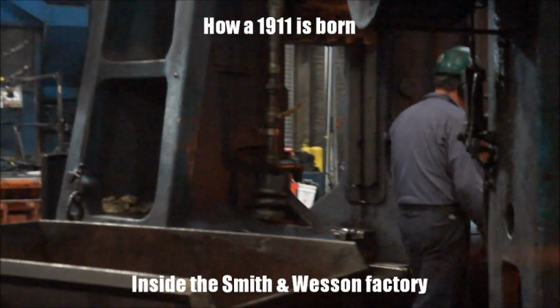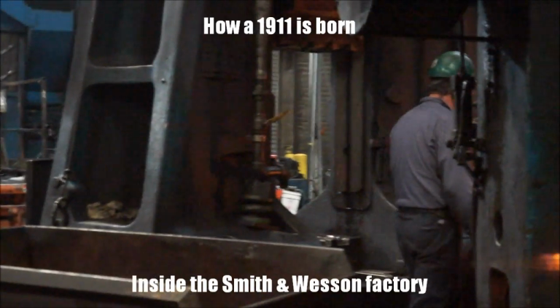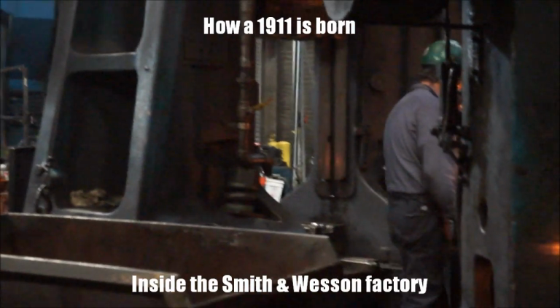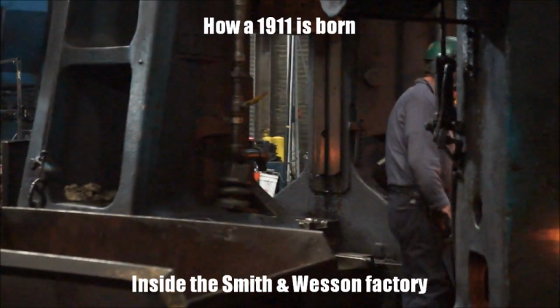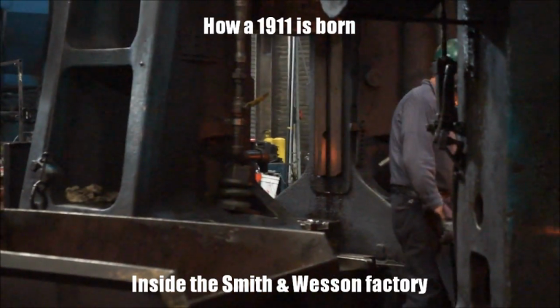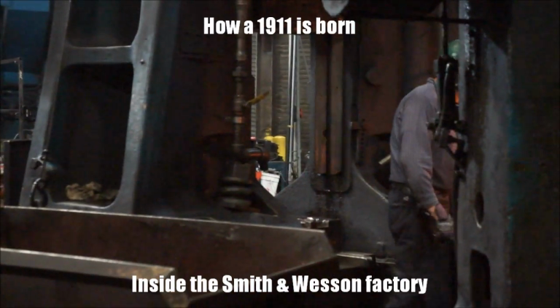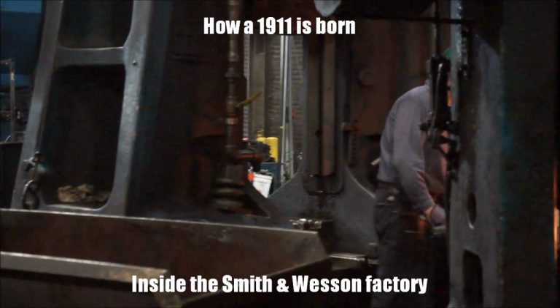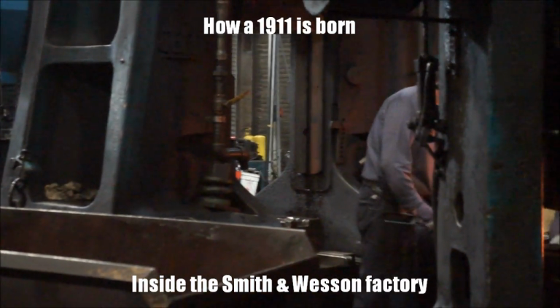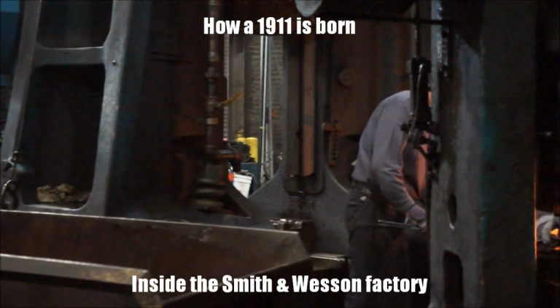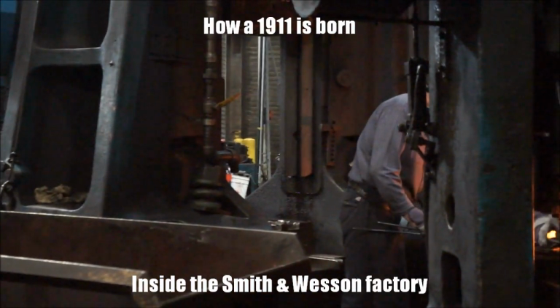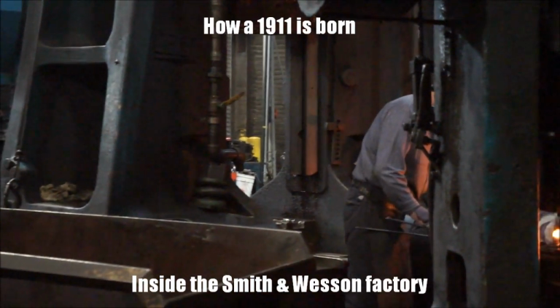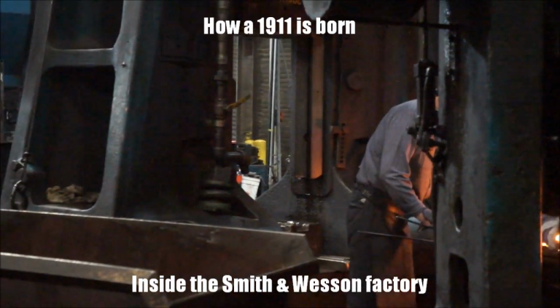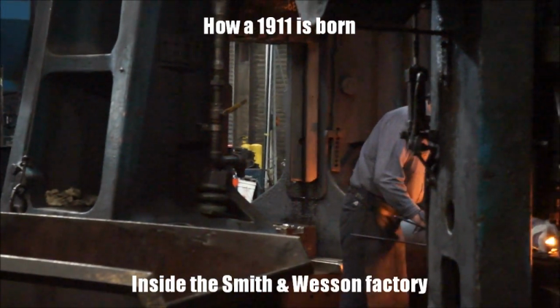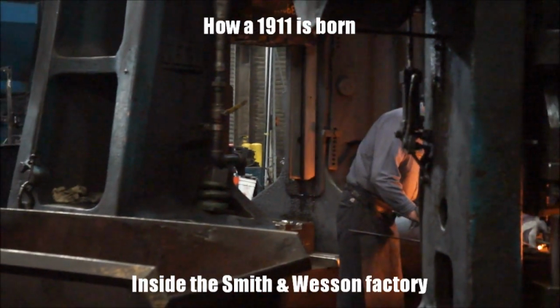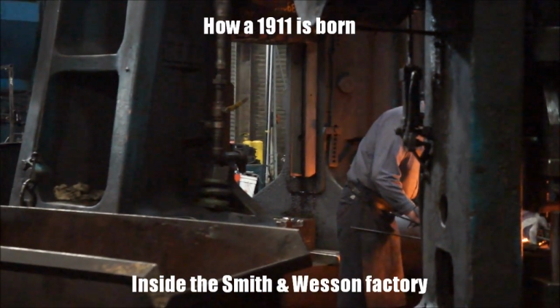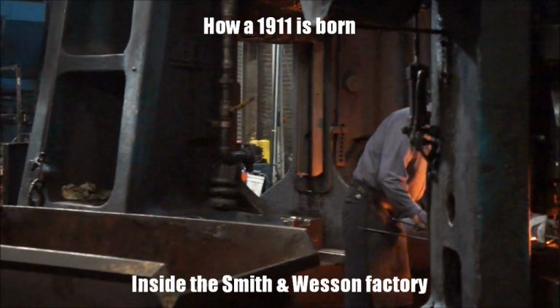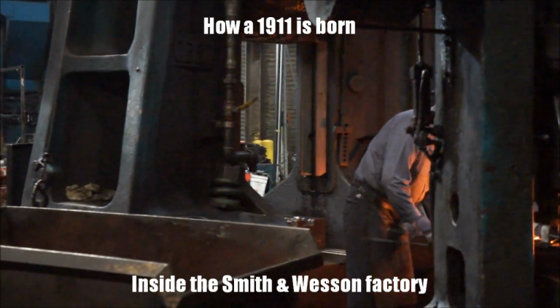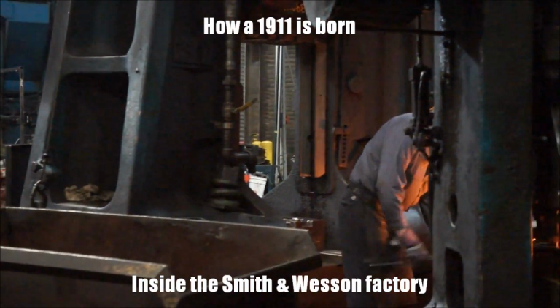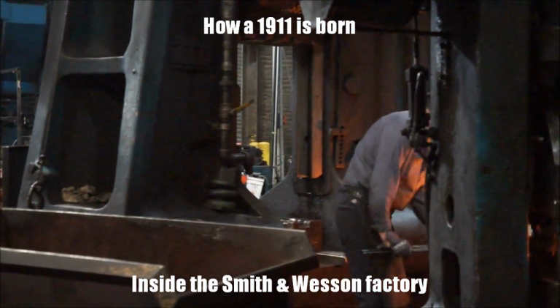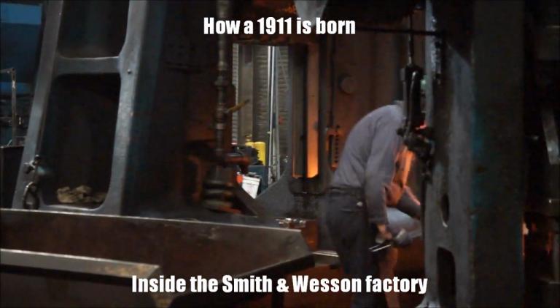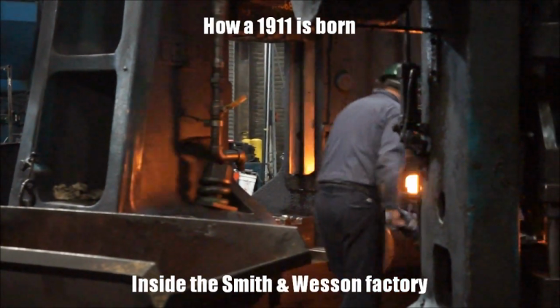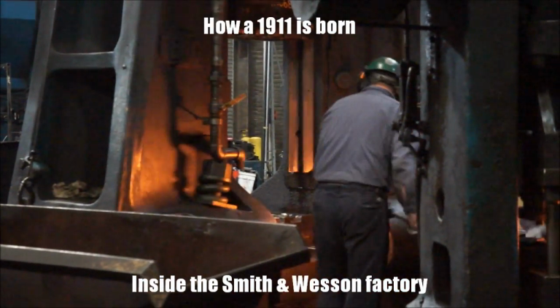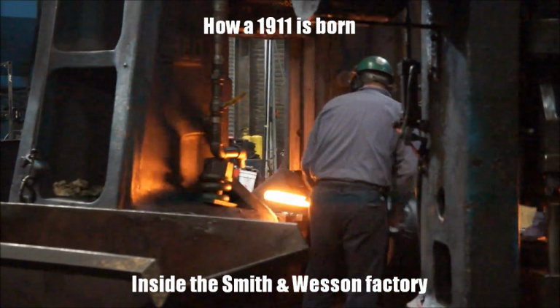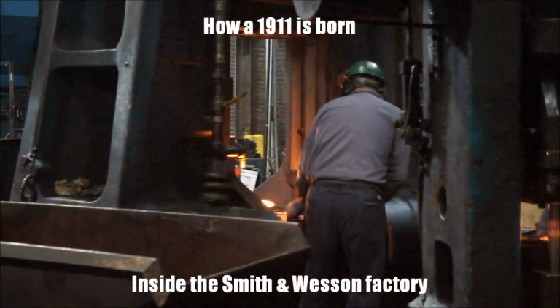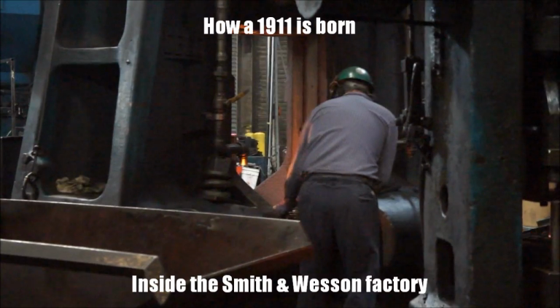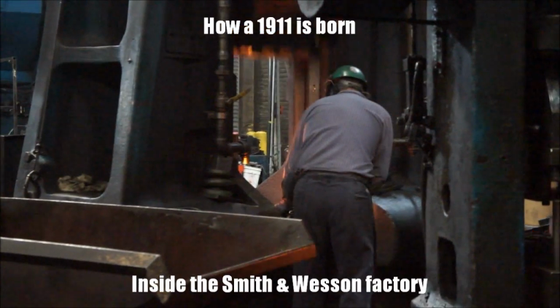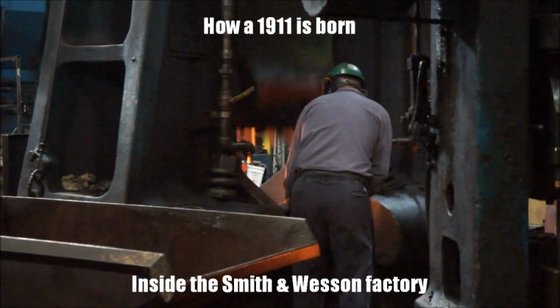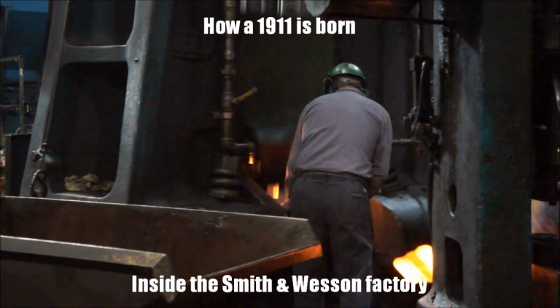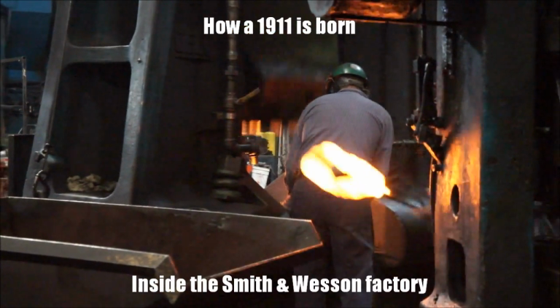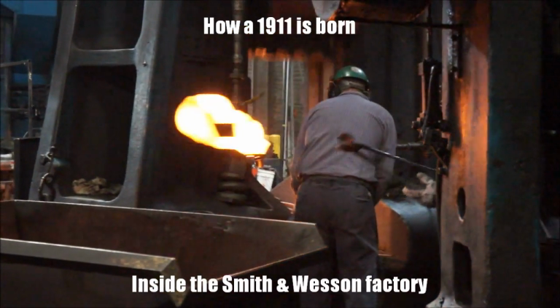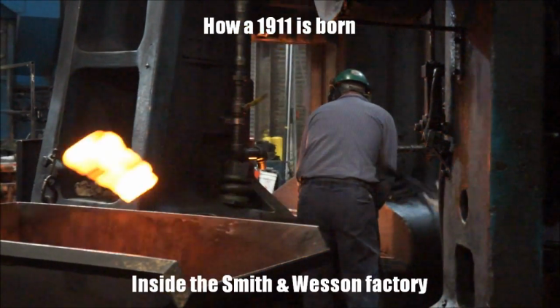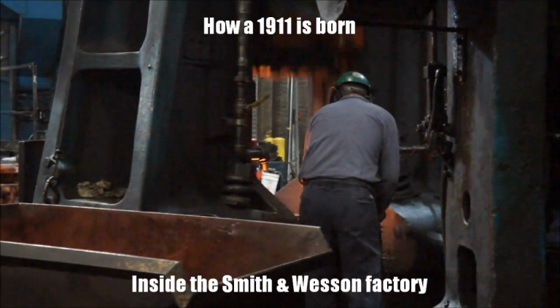Welcome to Gun Nuts Media. We're at the Smith & Wesson factory watching how a 1911 frame is forged.